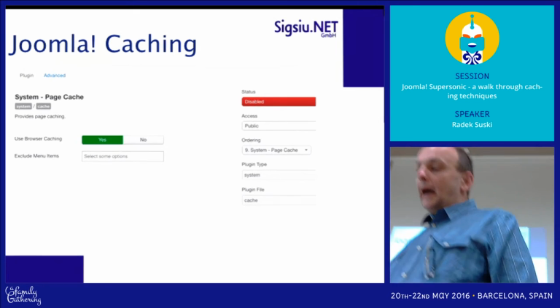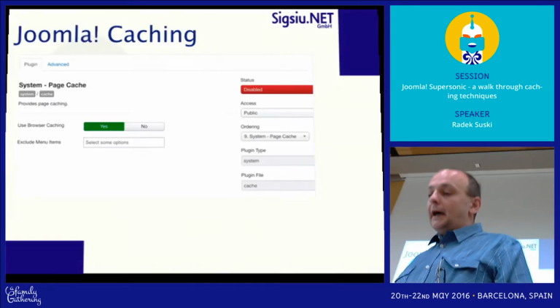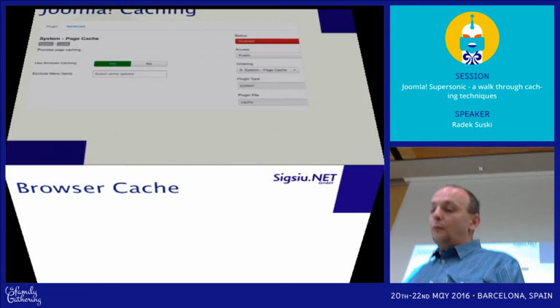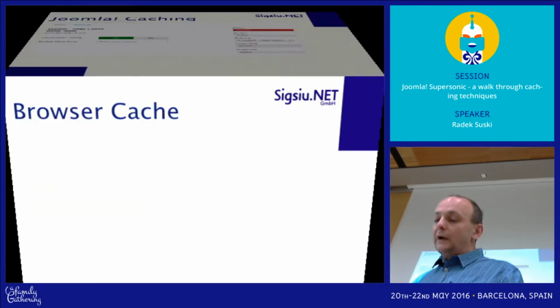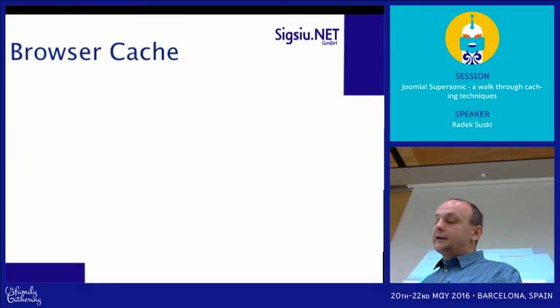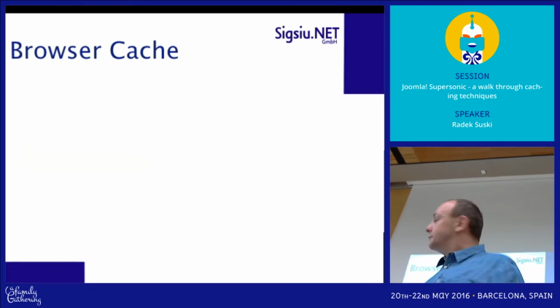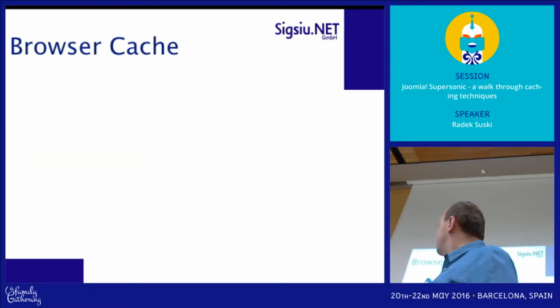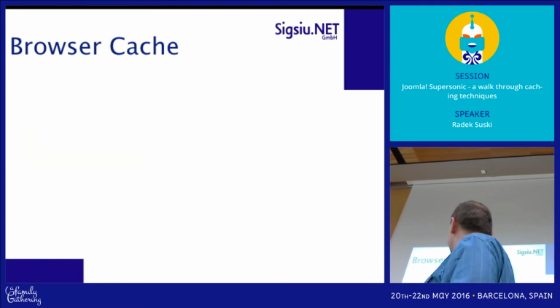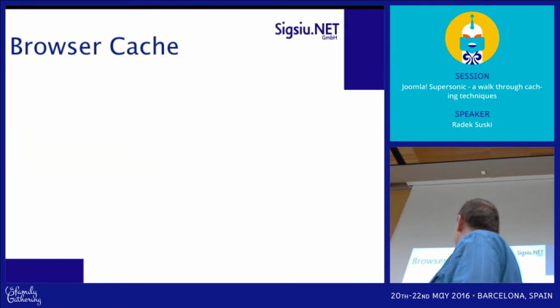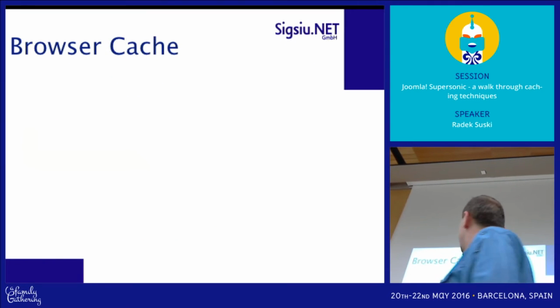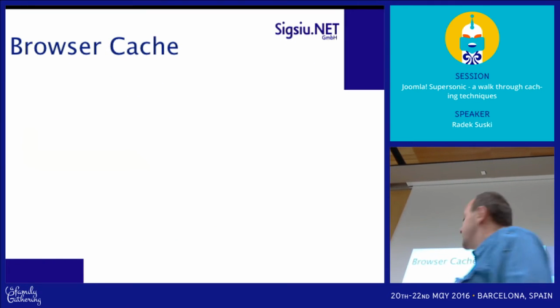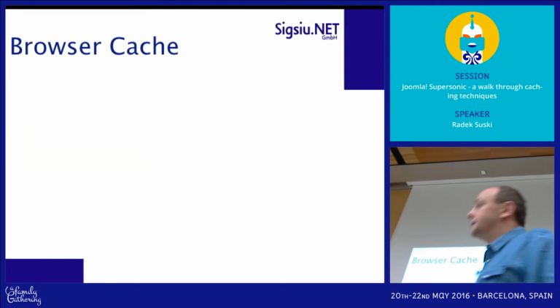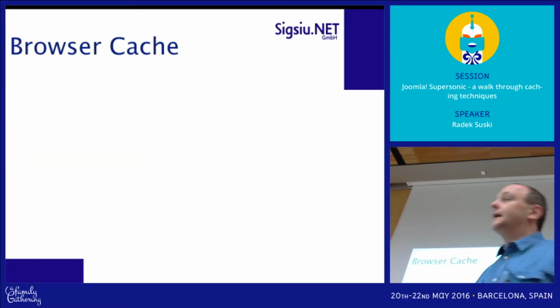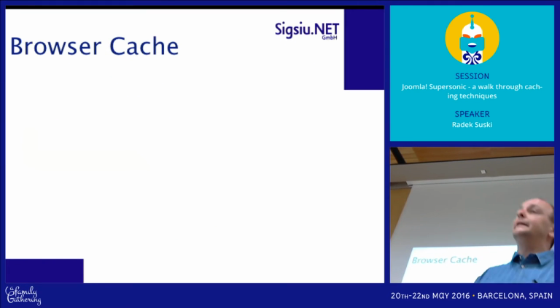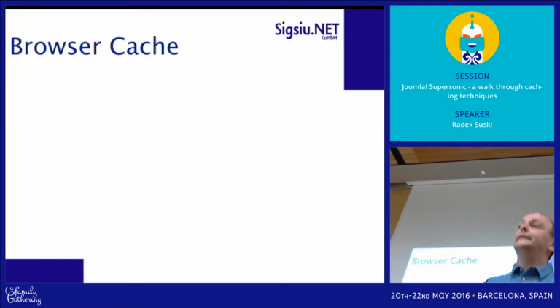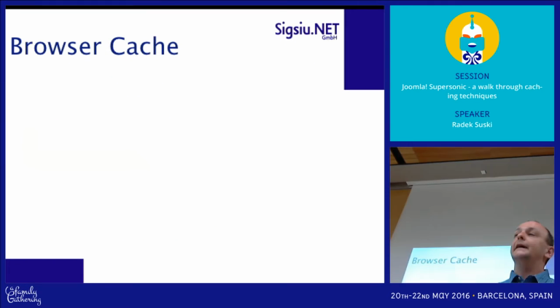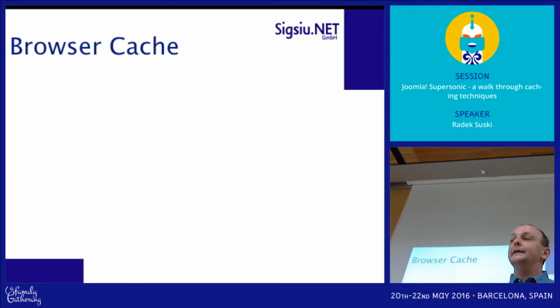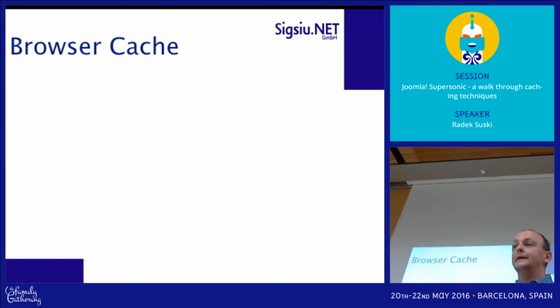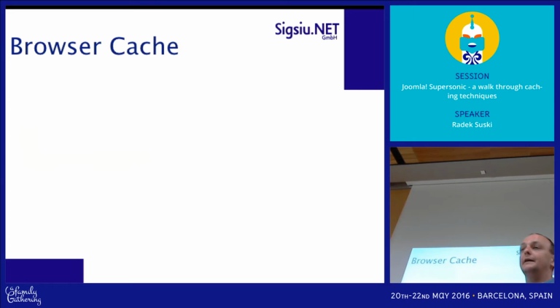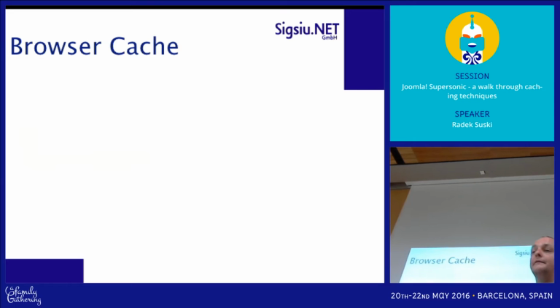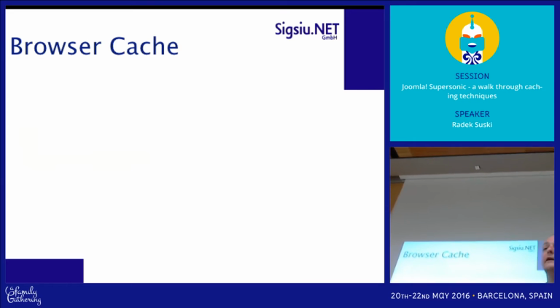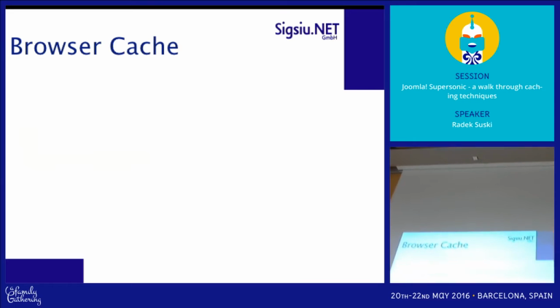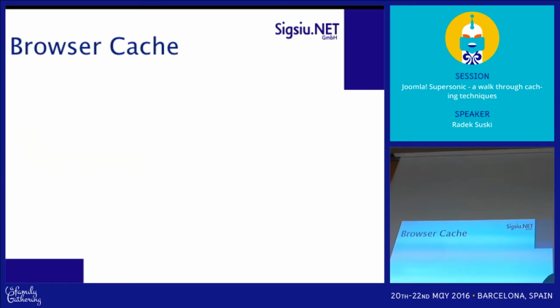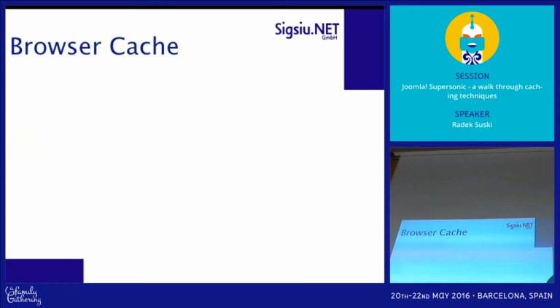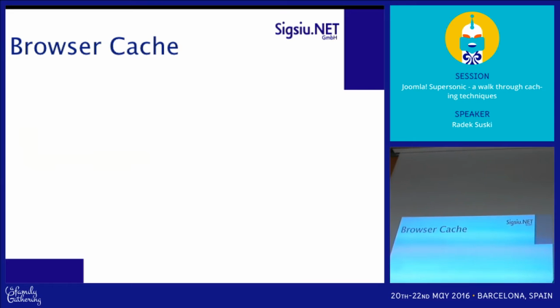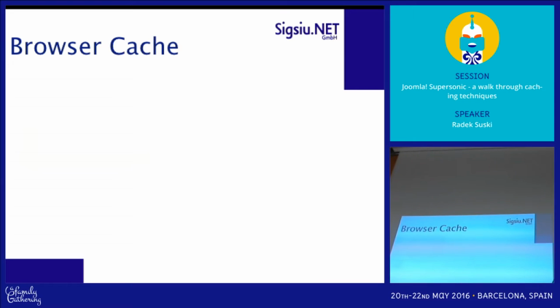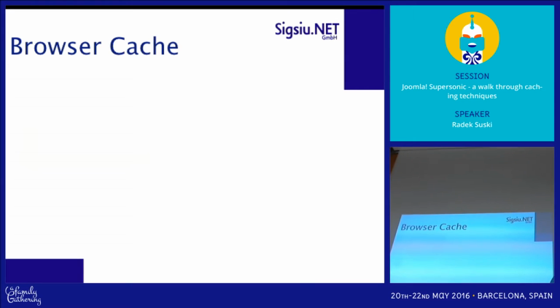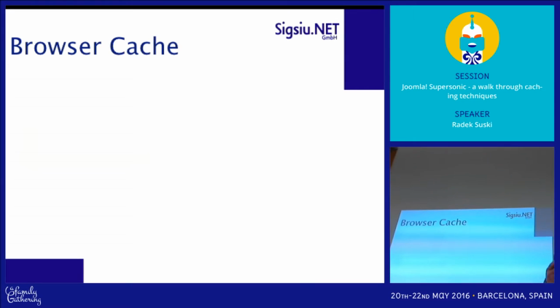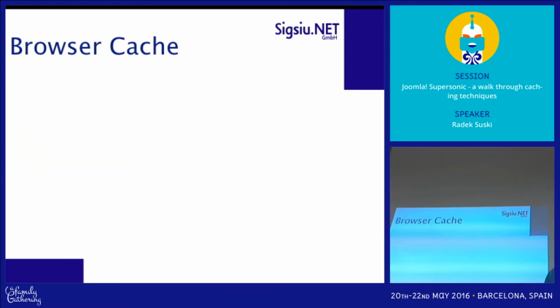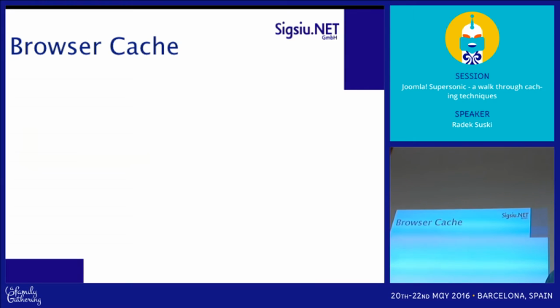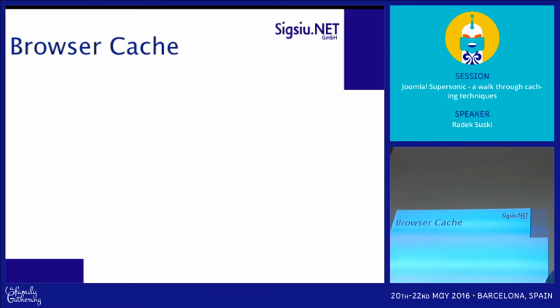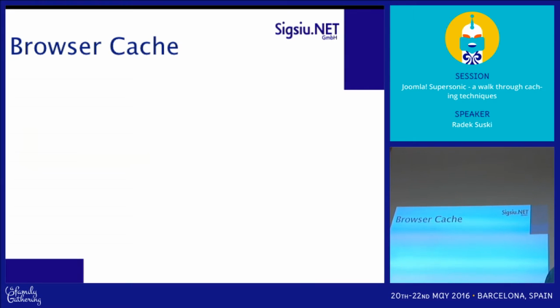When it comes to browser cache, there is a very simple method to leverage it.